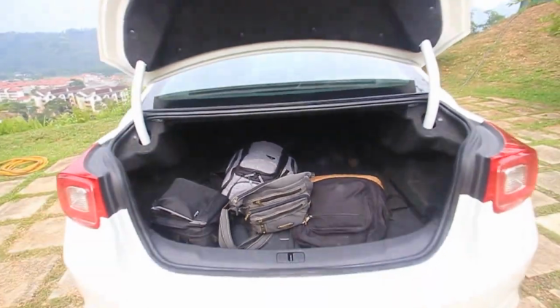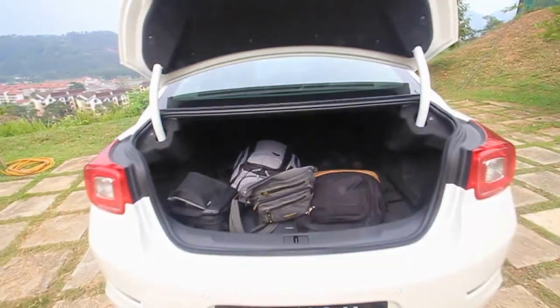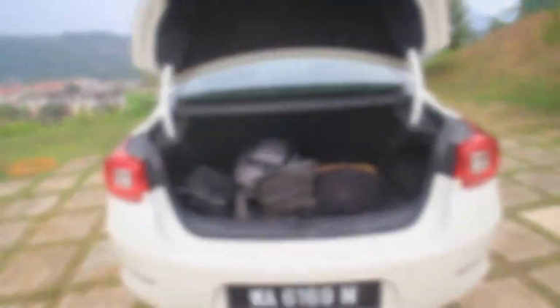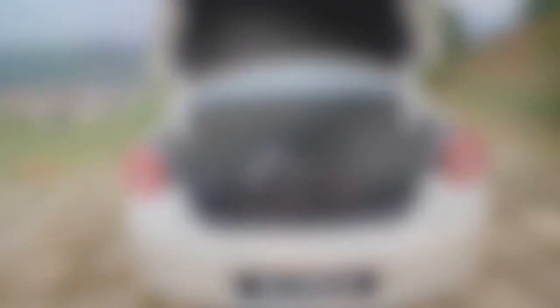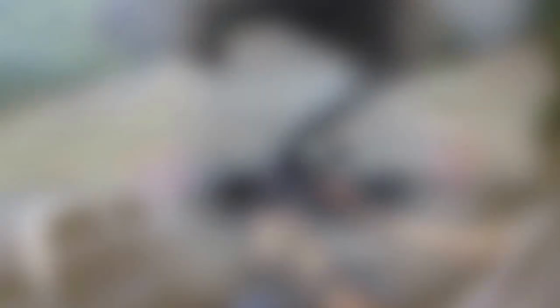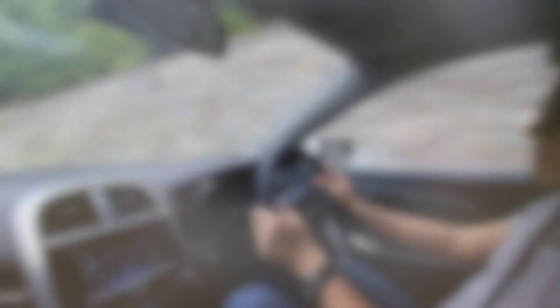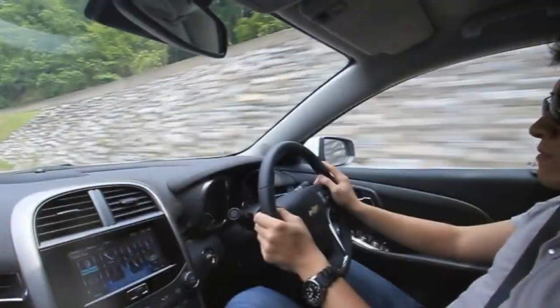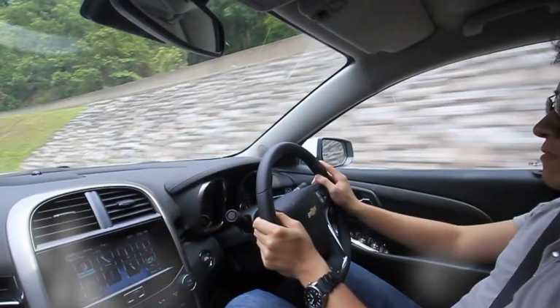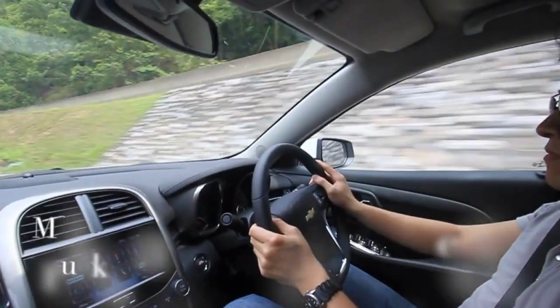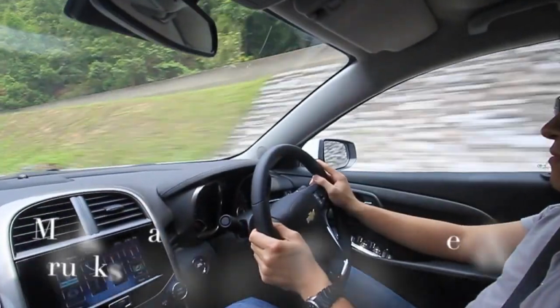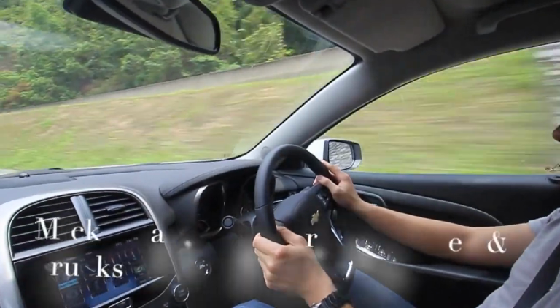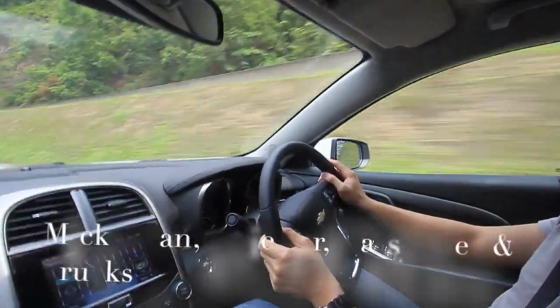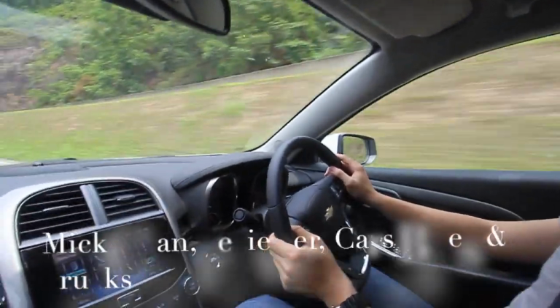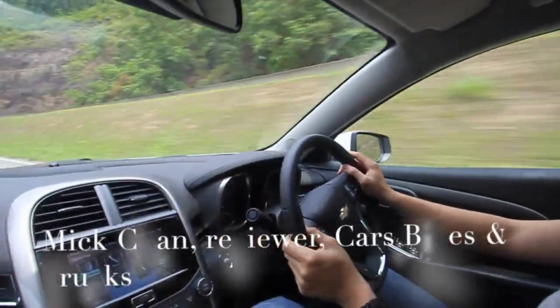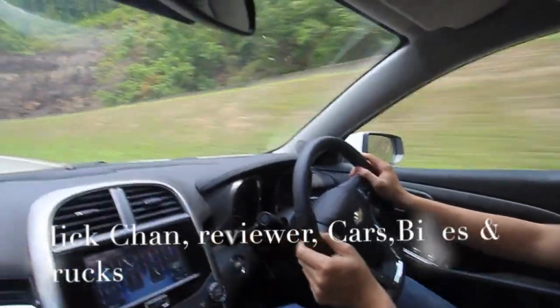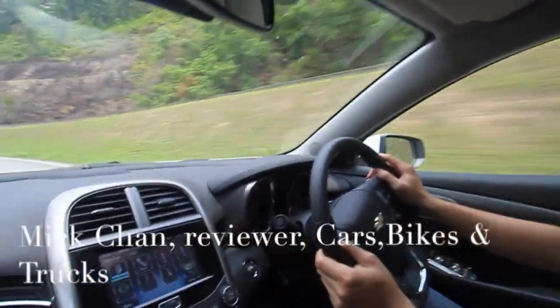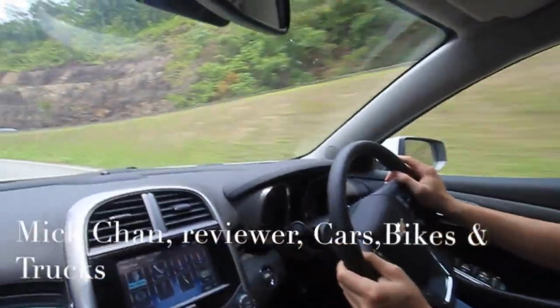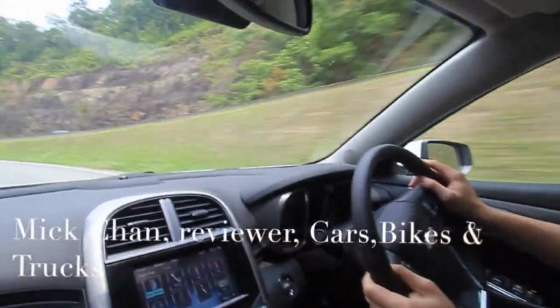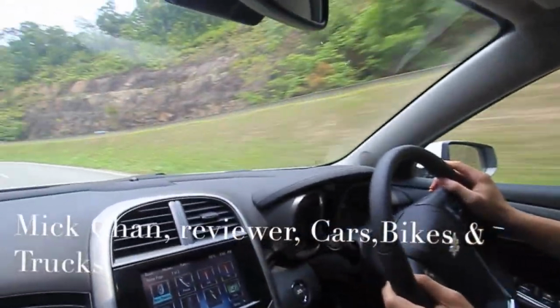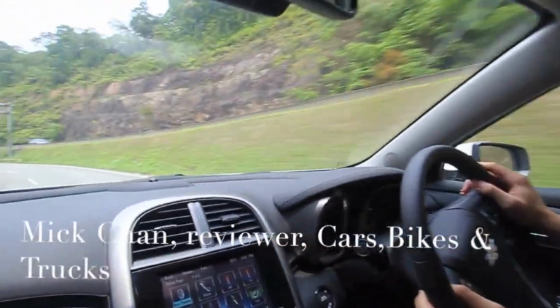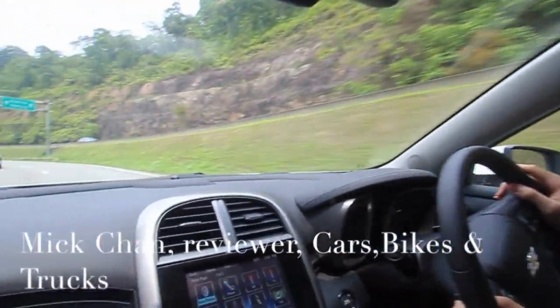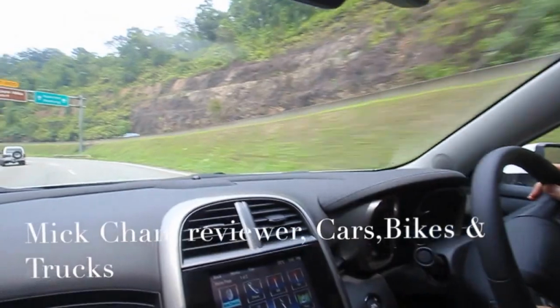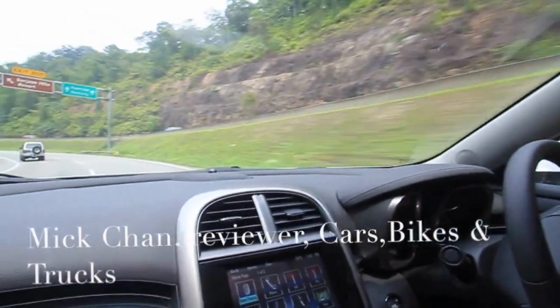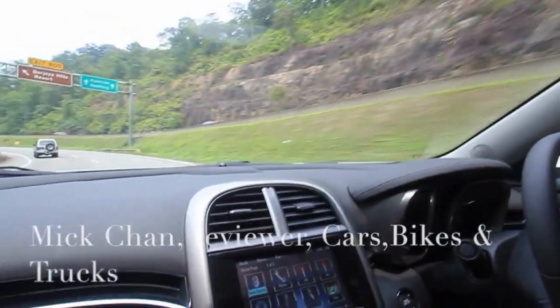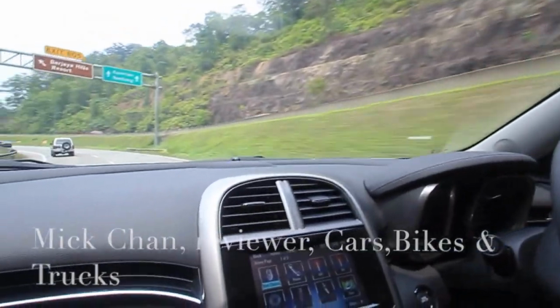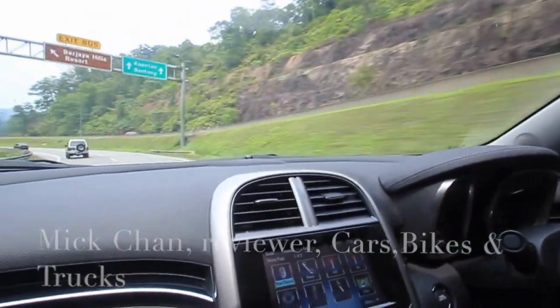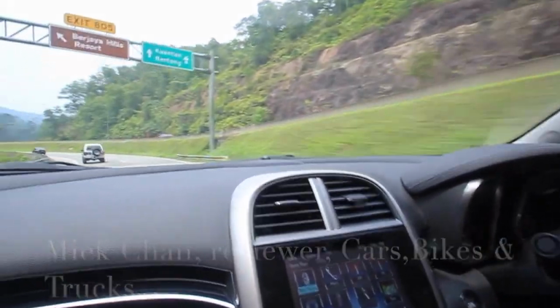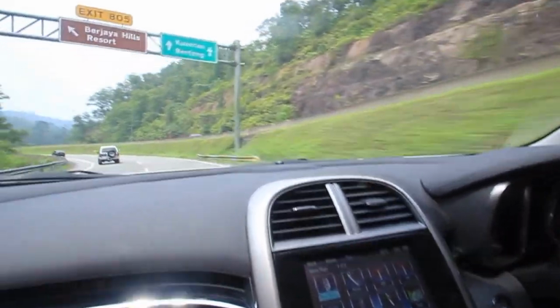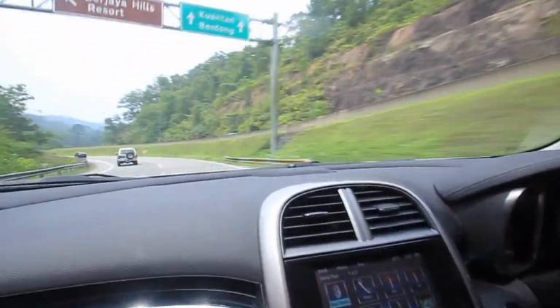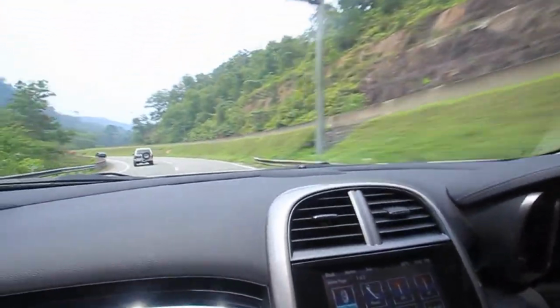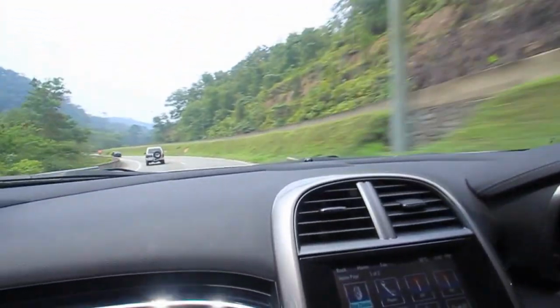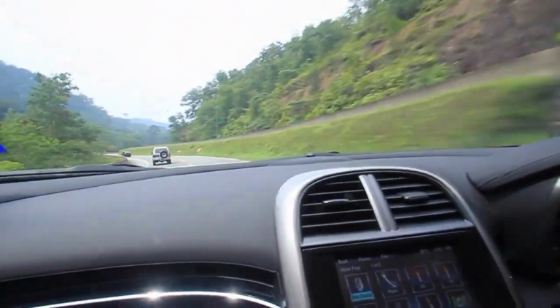On the road it handles pretty well, and in a straight line you'll find that the engine is rather responsive.